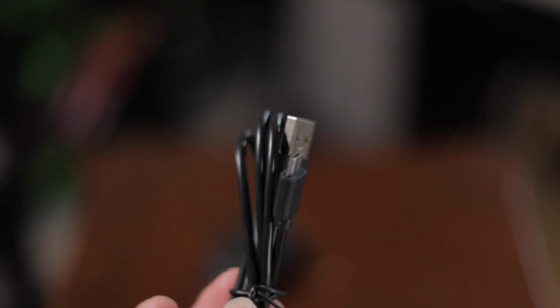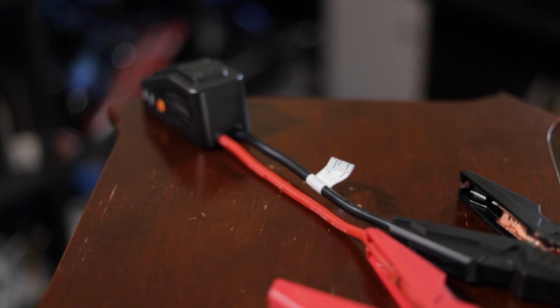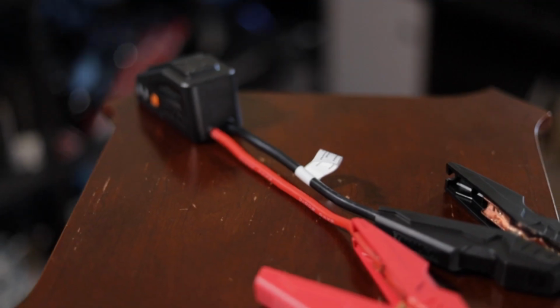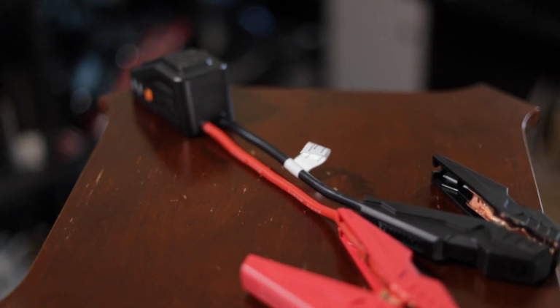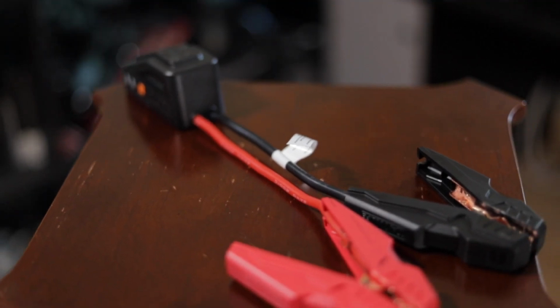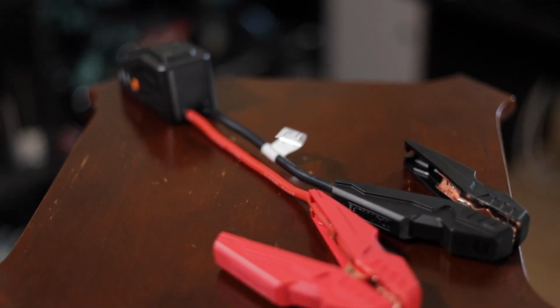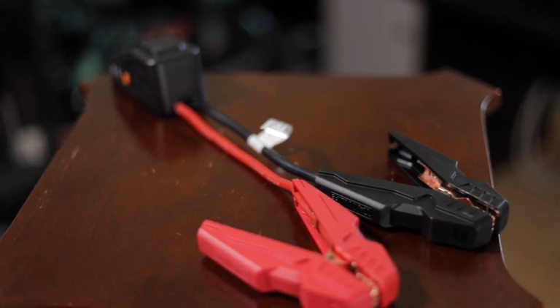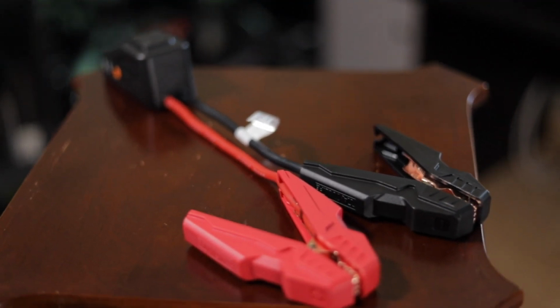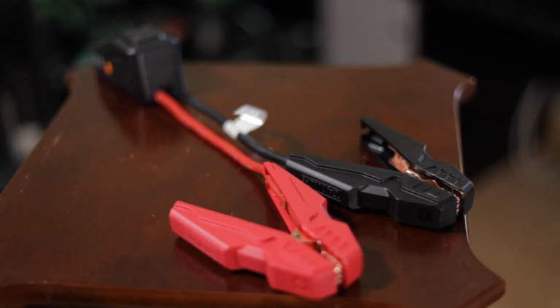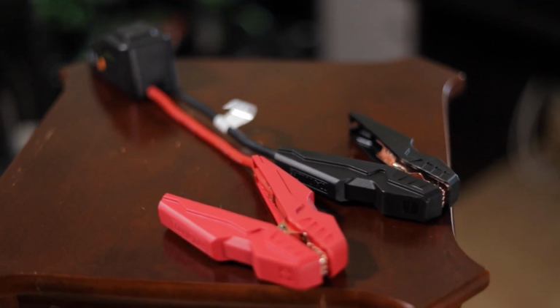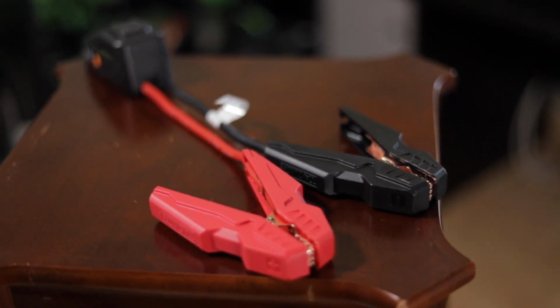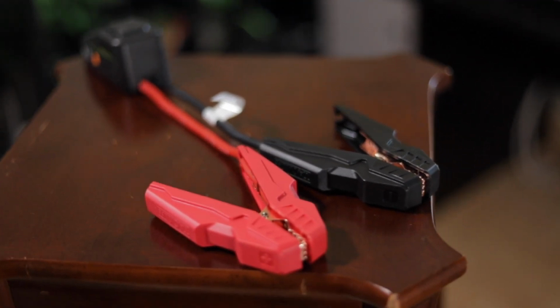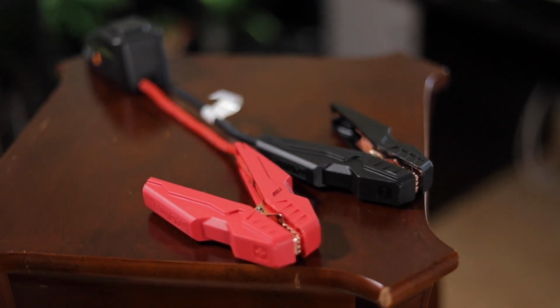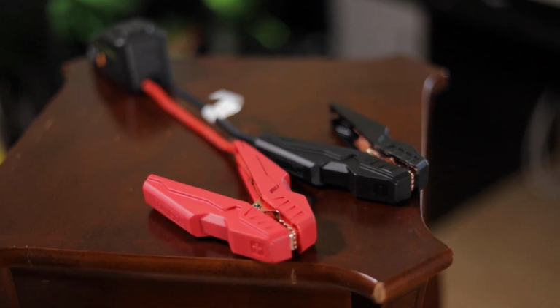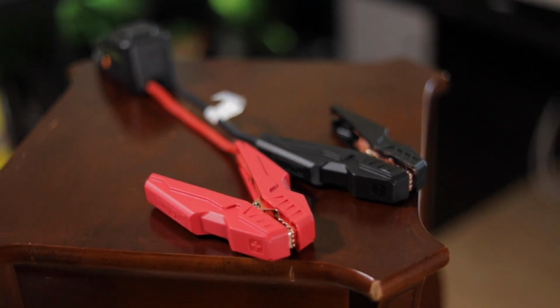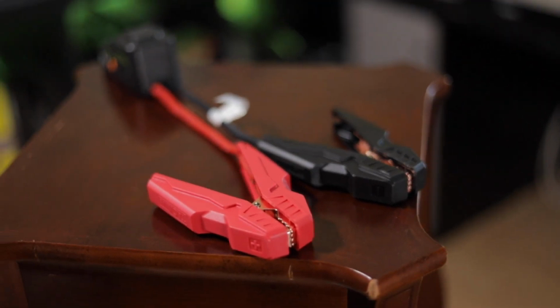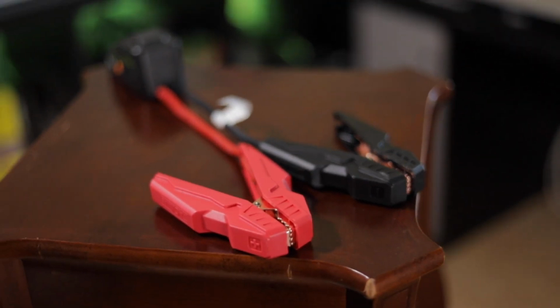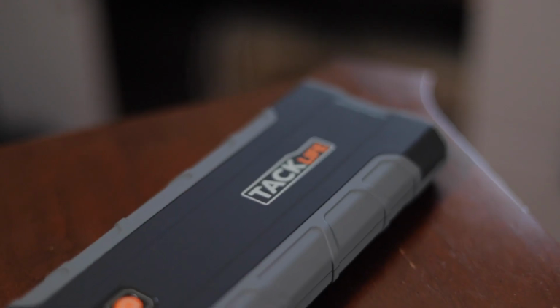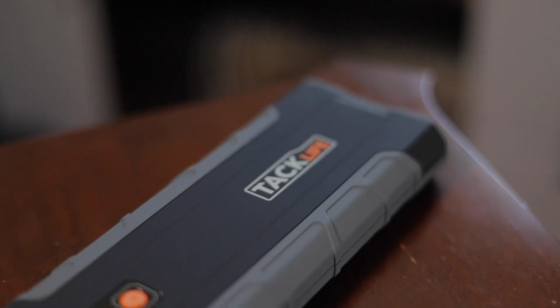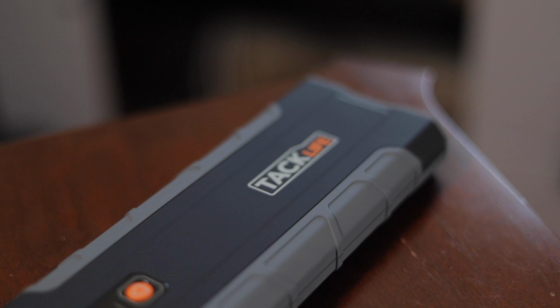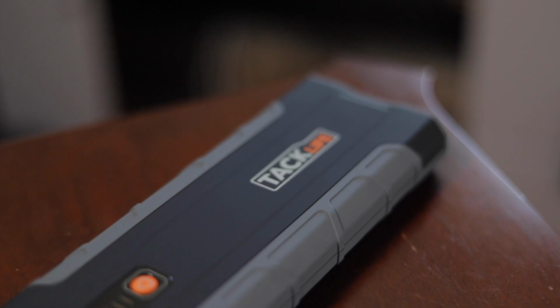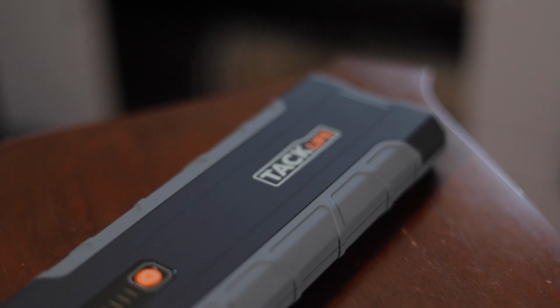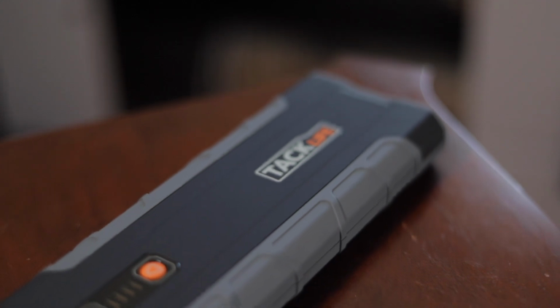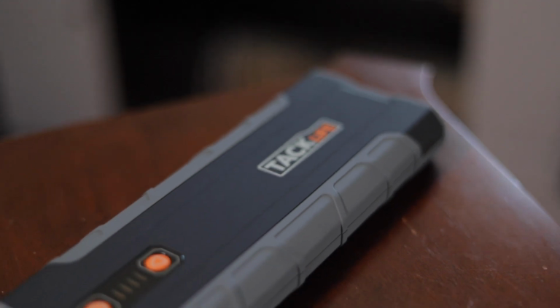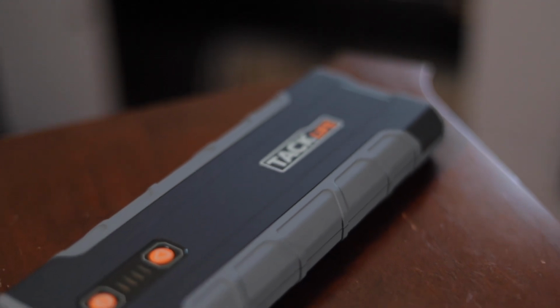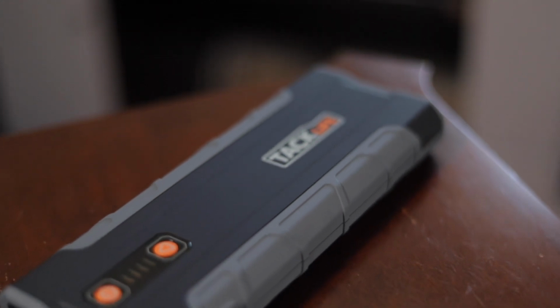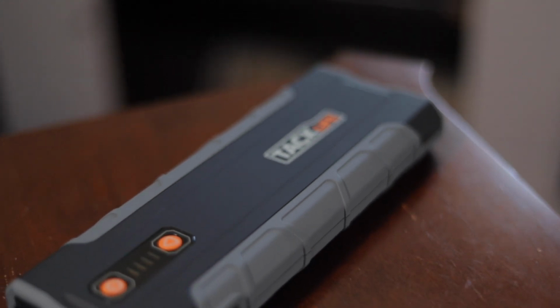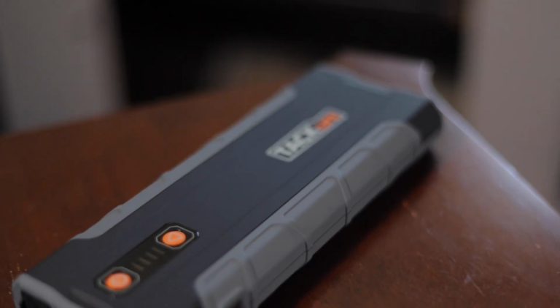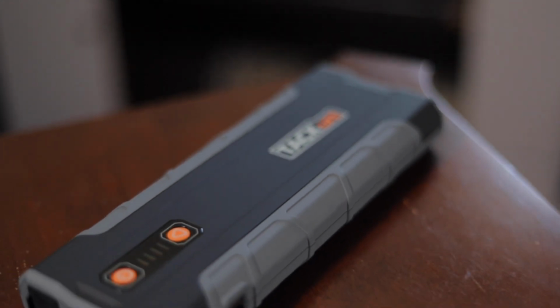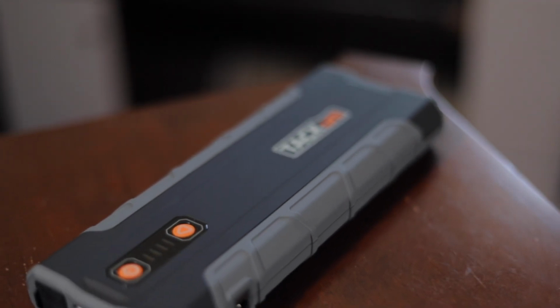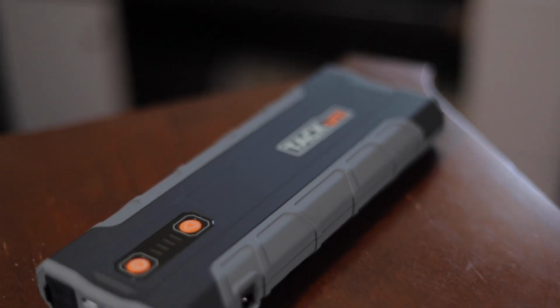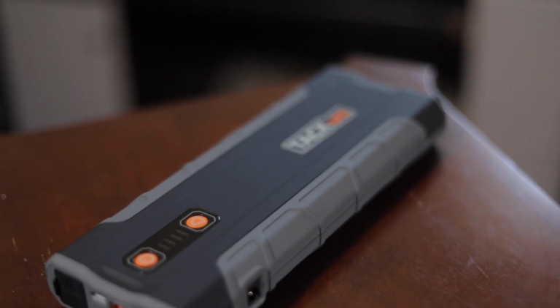Next up, you've got the jumper cables, and lastly the main part — the actual battery.